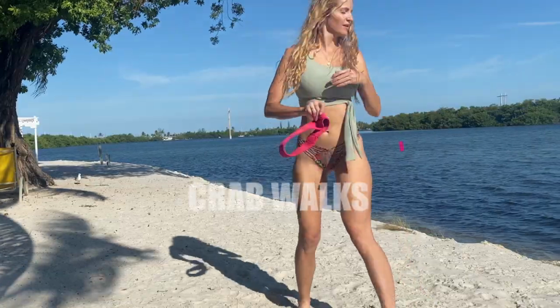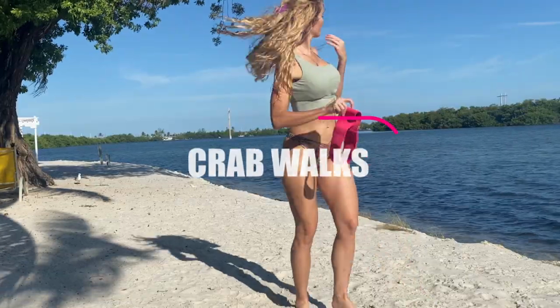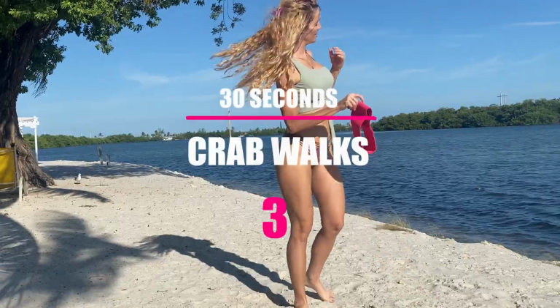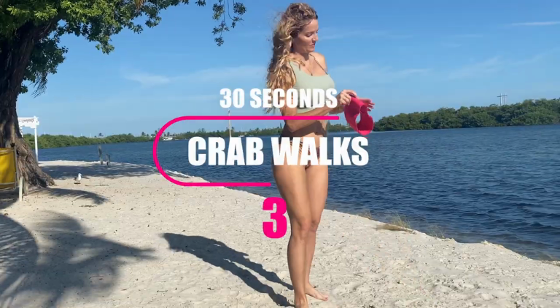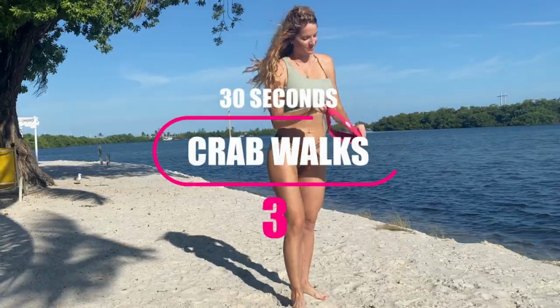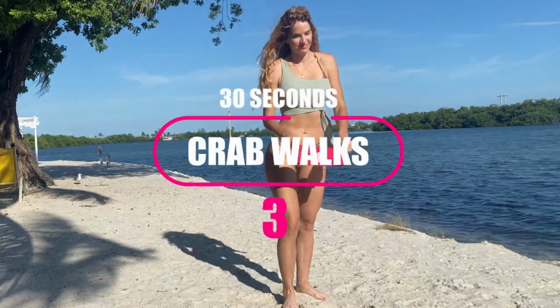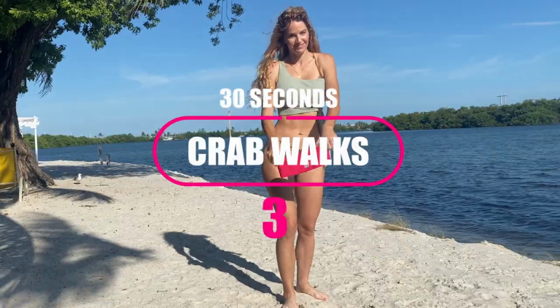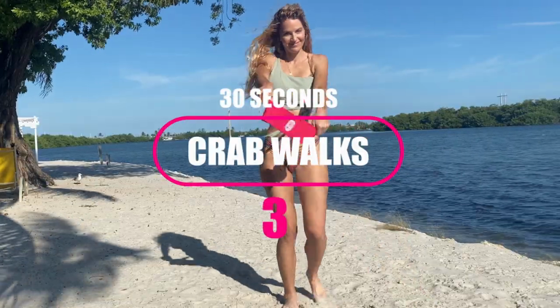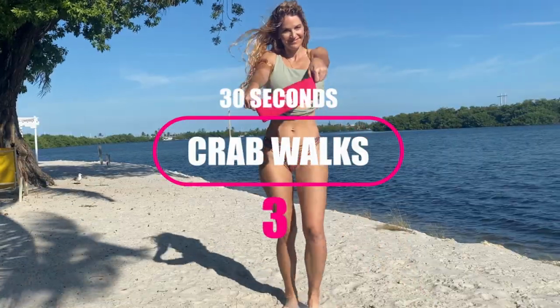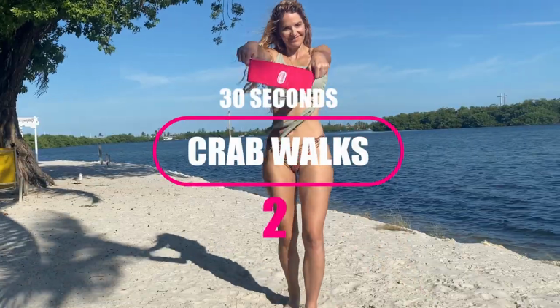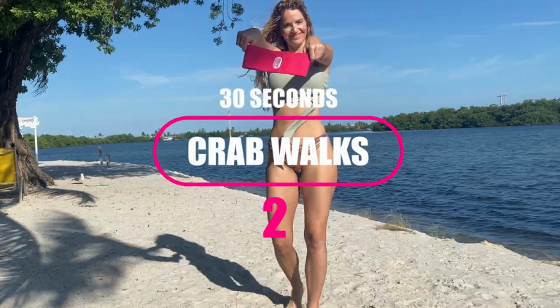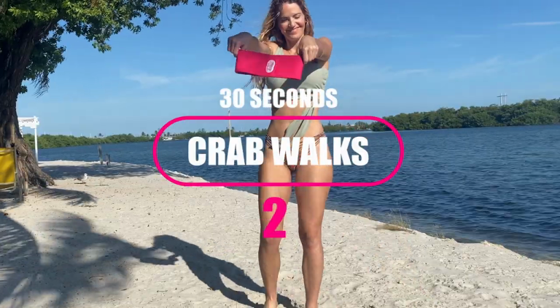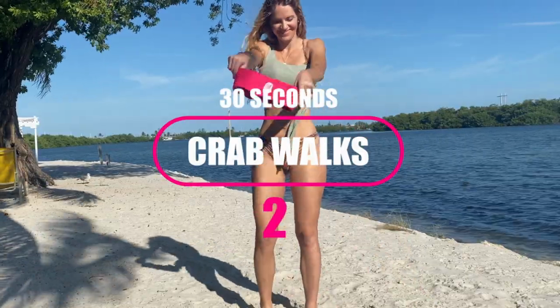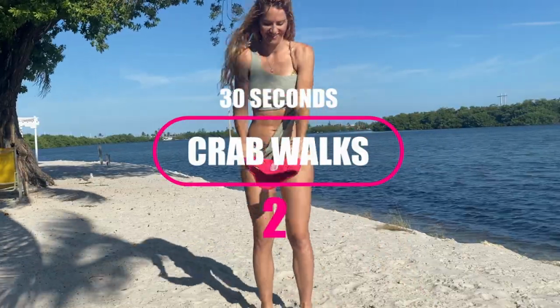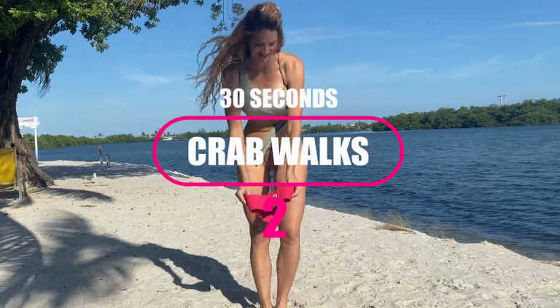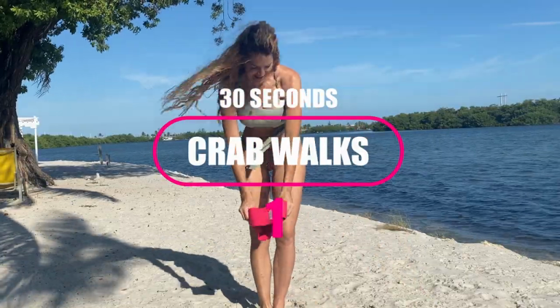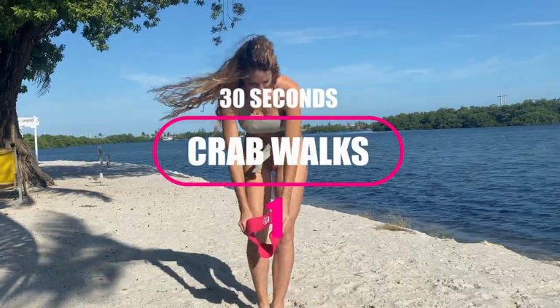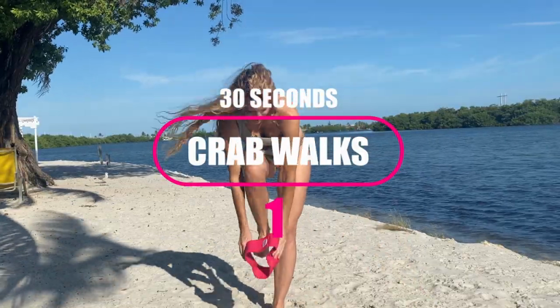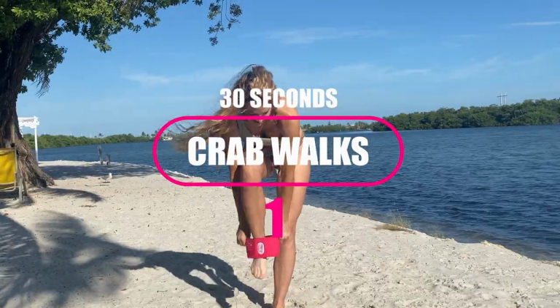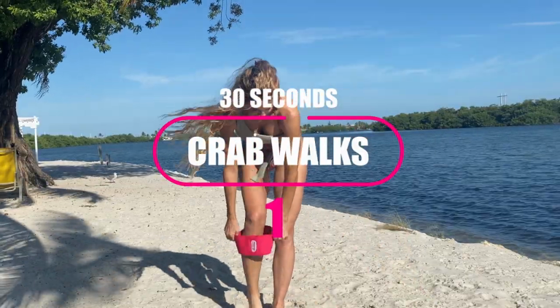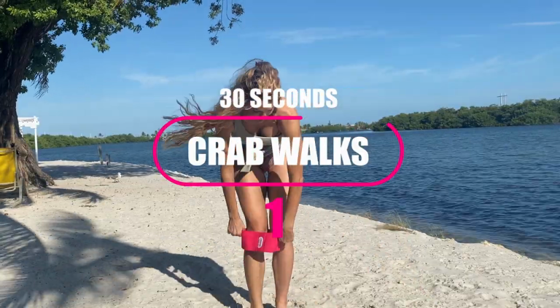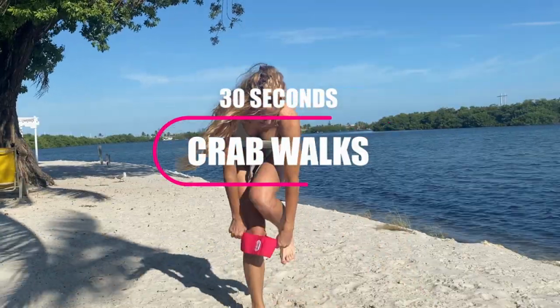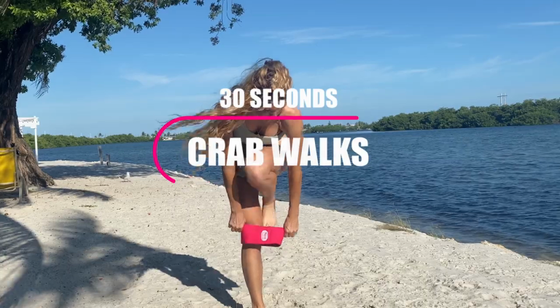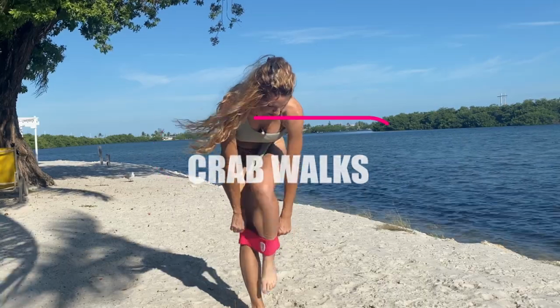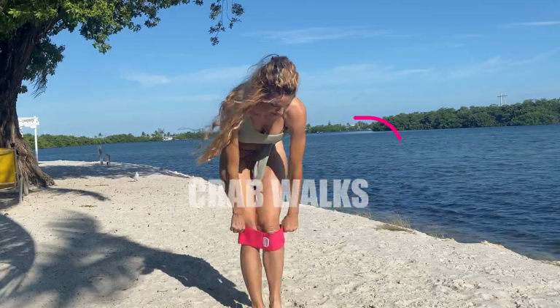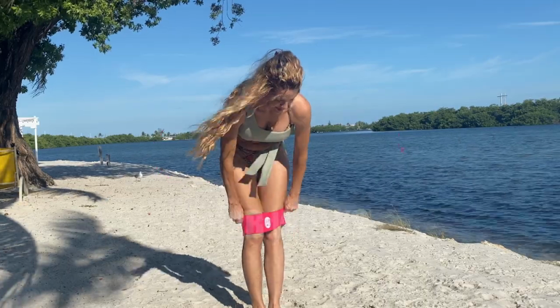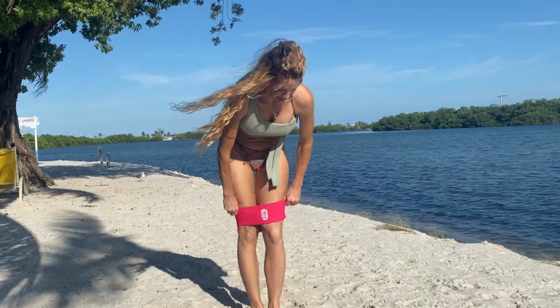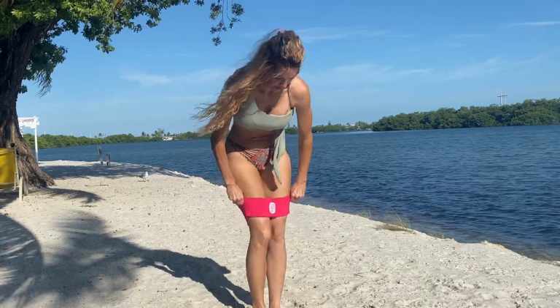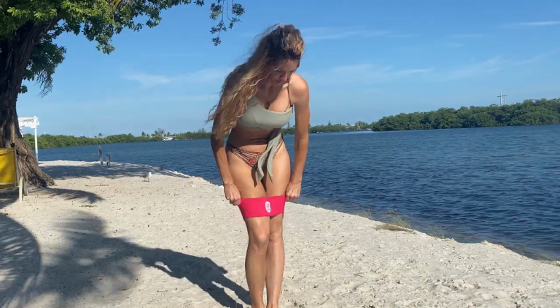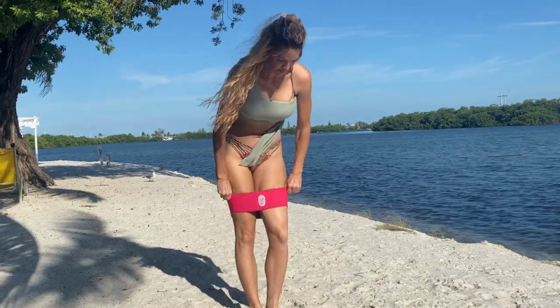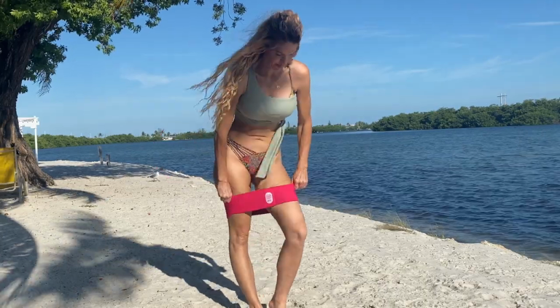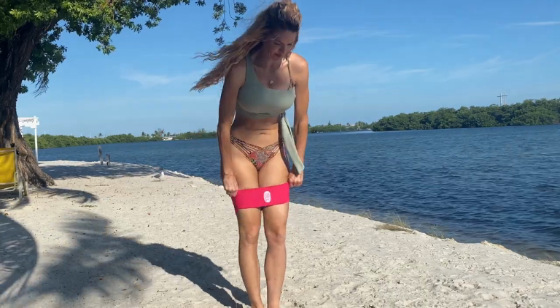Awesome girls, go ahead and grab that booty band. Whether you're a beginner, start with that level one, or if you're advanced, let's grab that hard one.